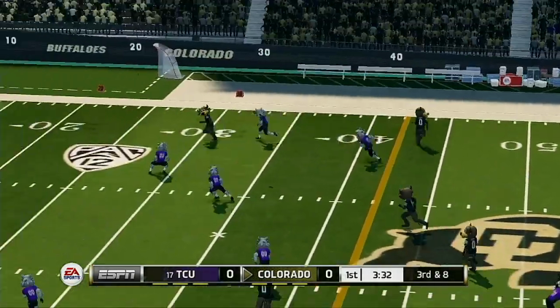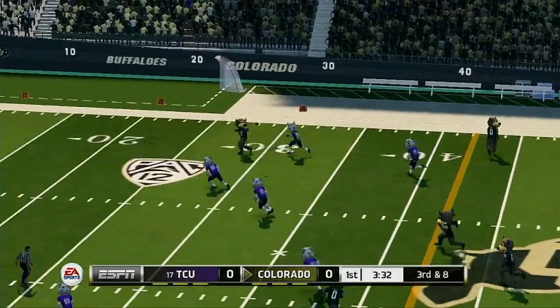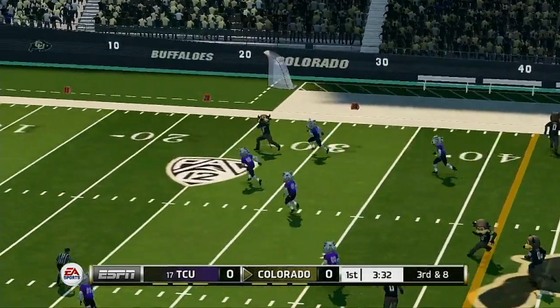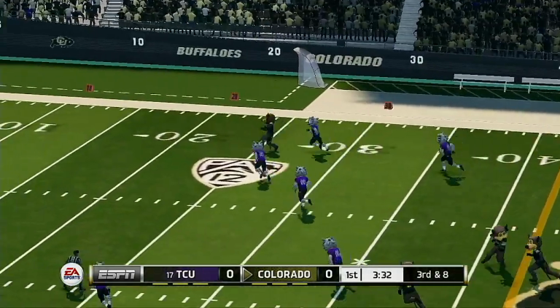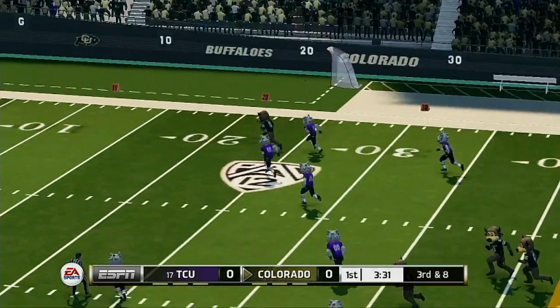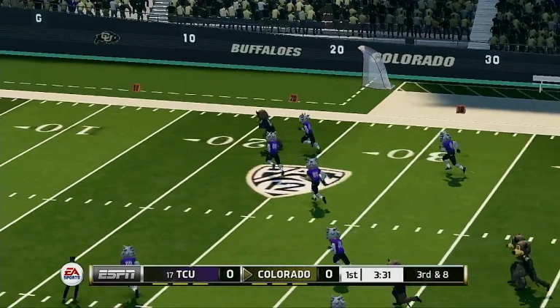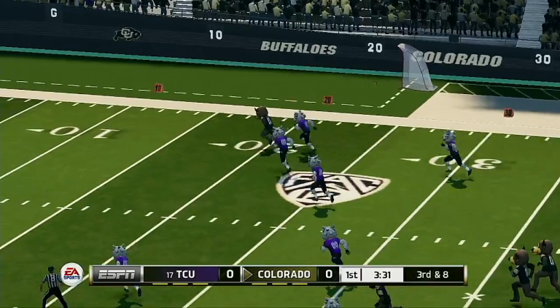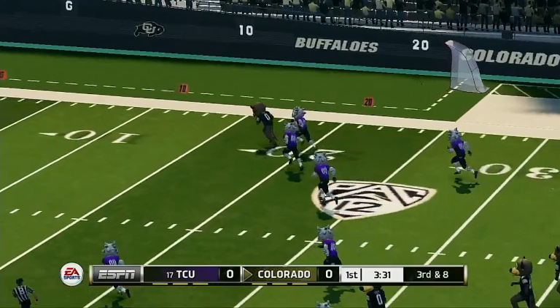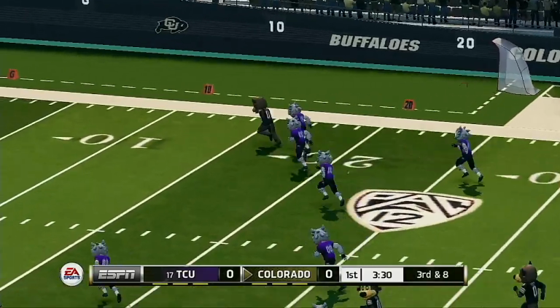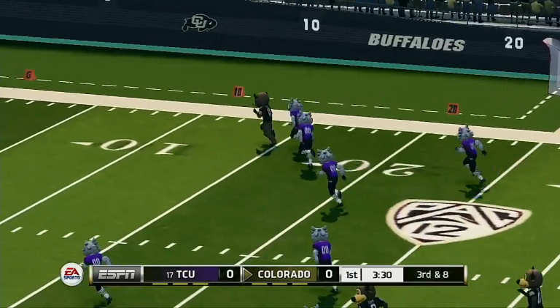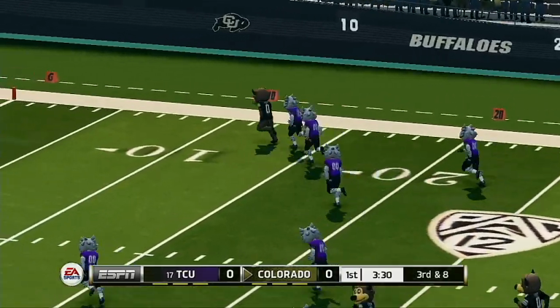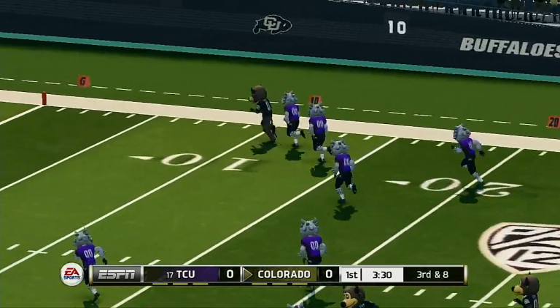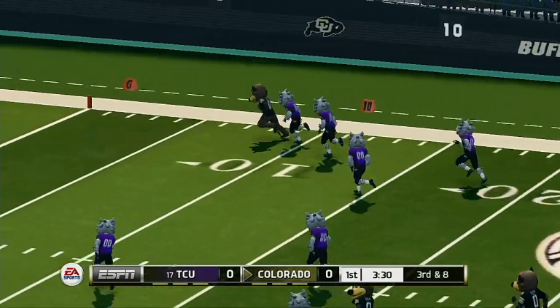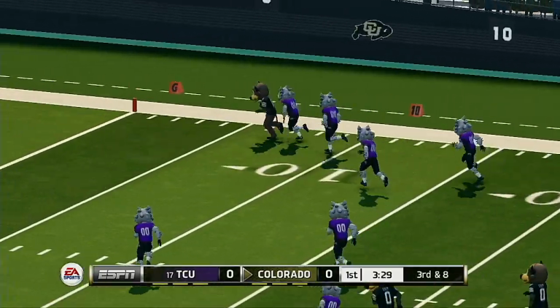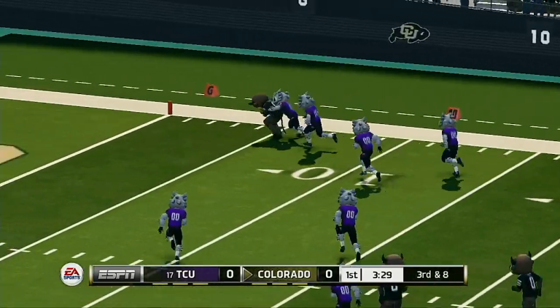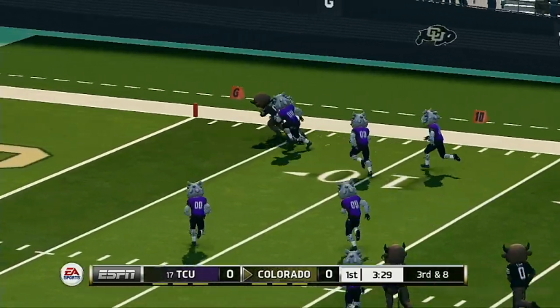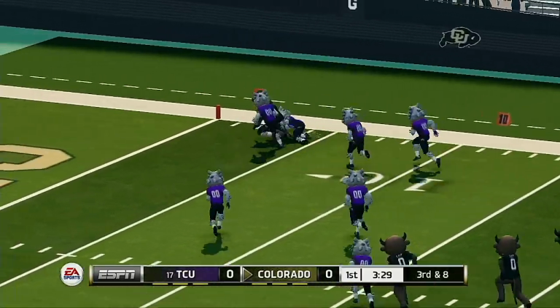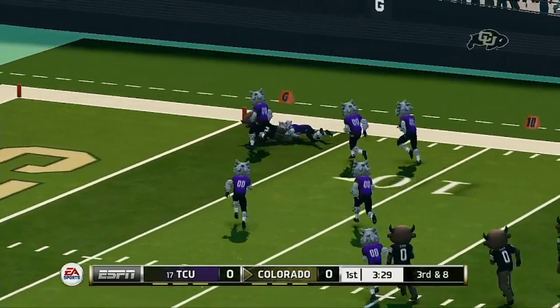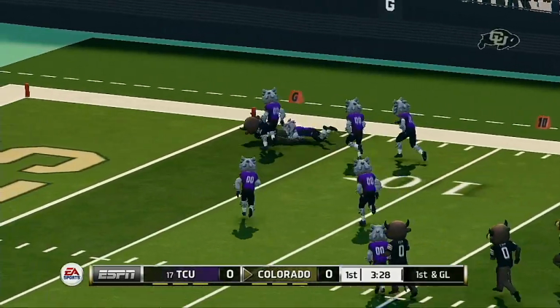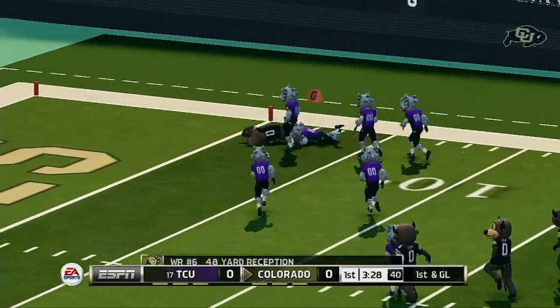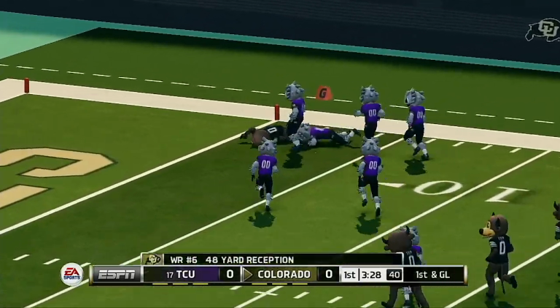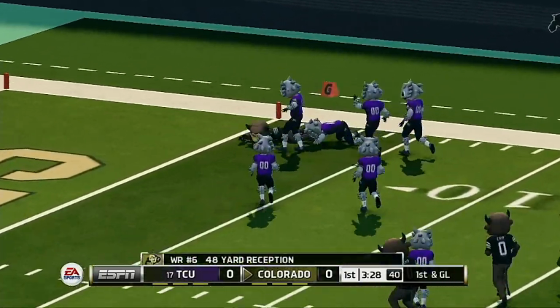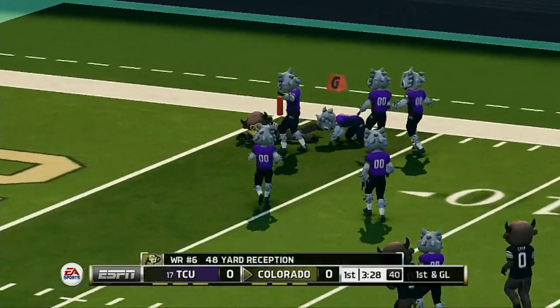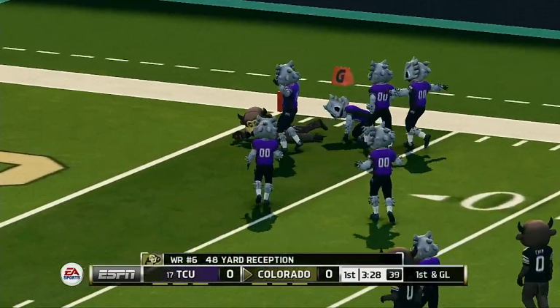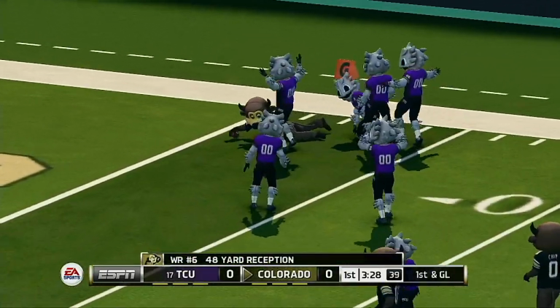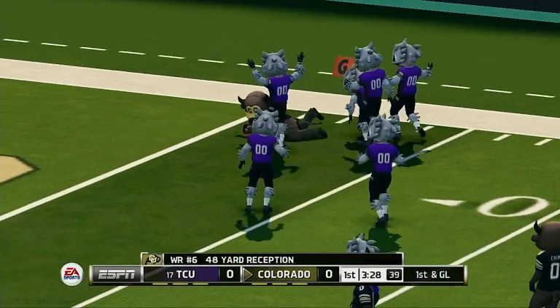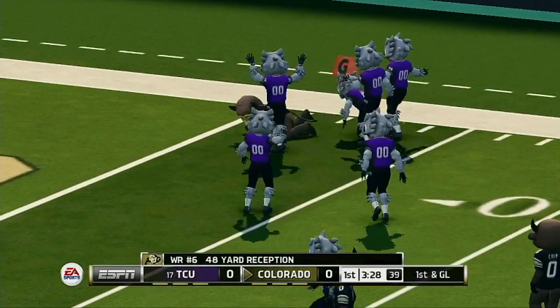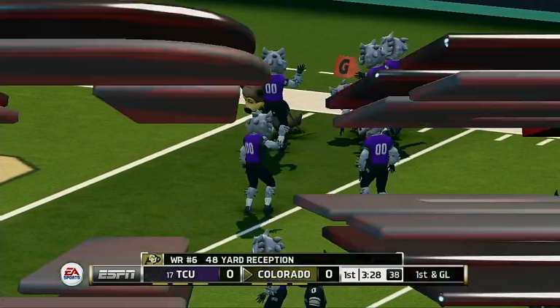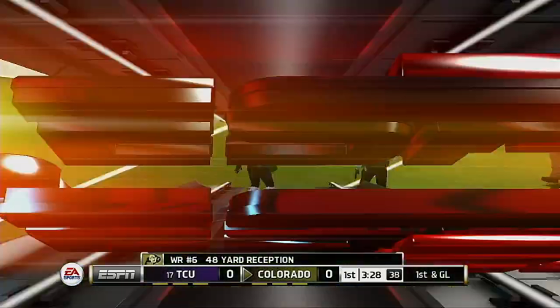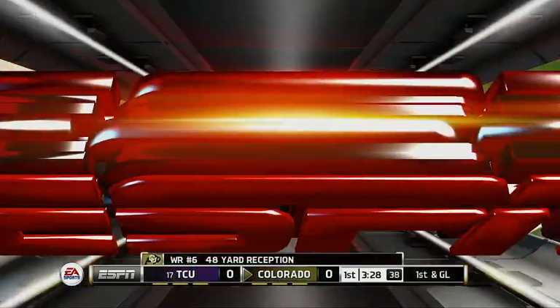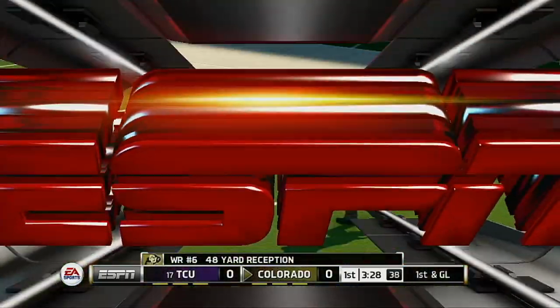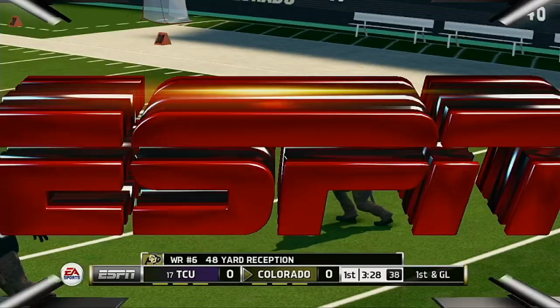He darts it to the right, and he hauls that one in. What a play. And that'll set up a first and goal.